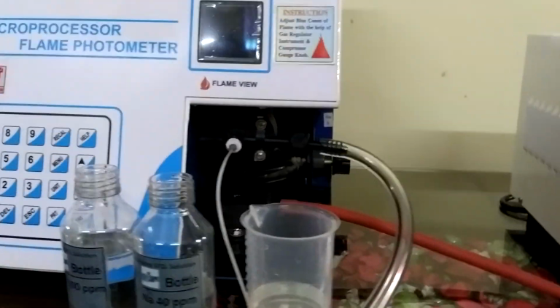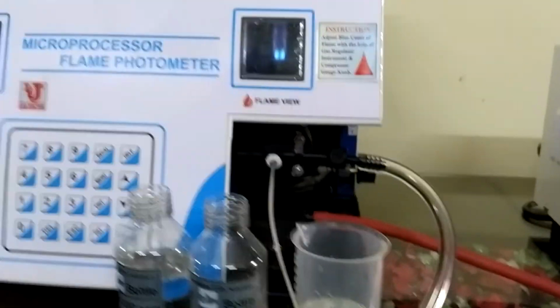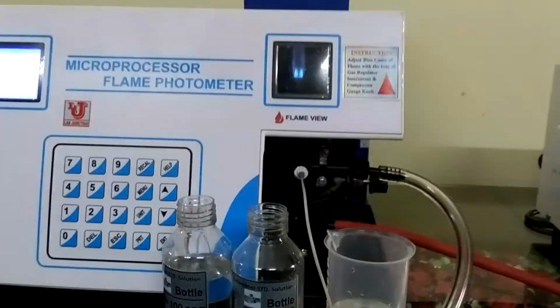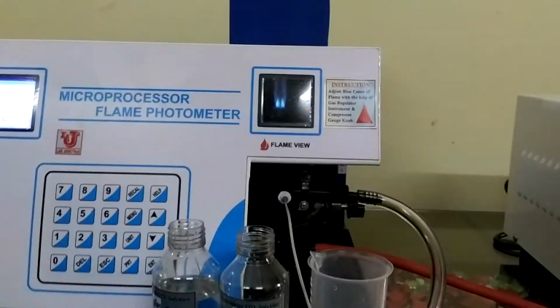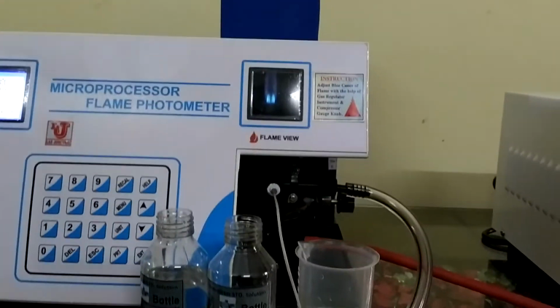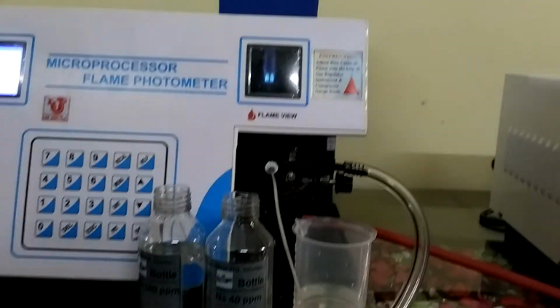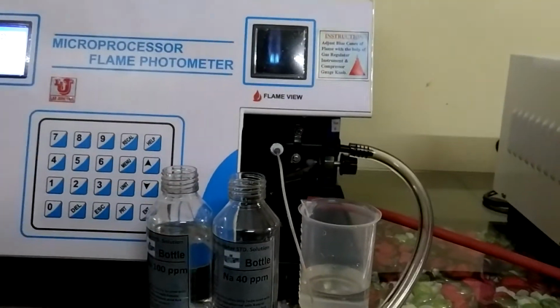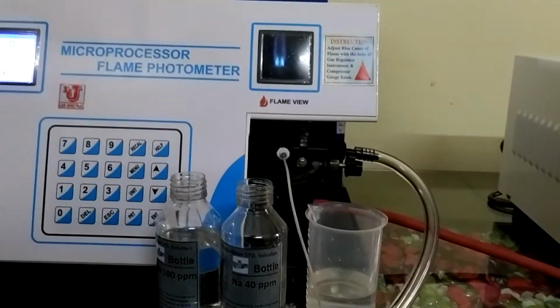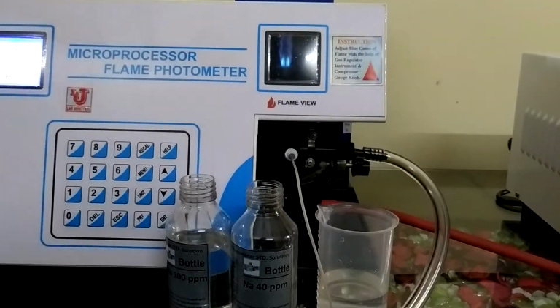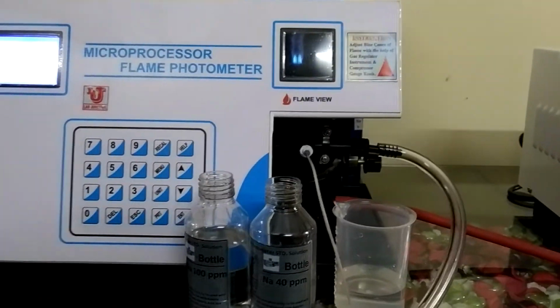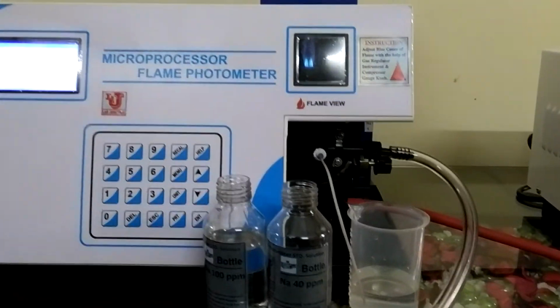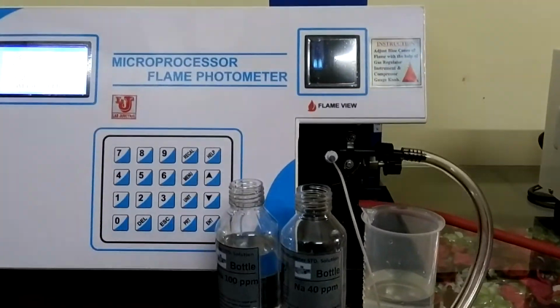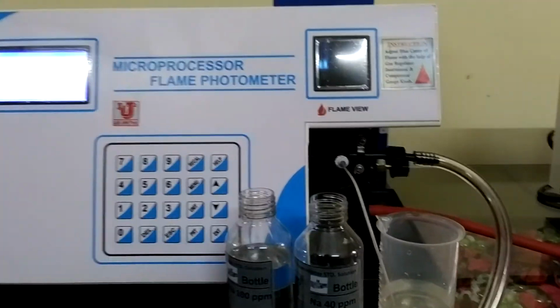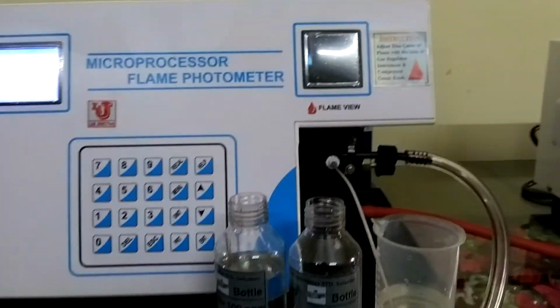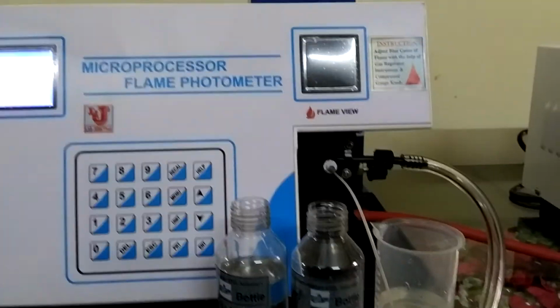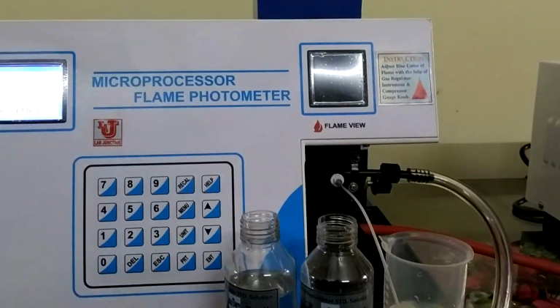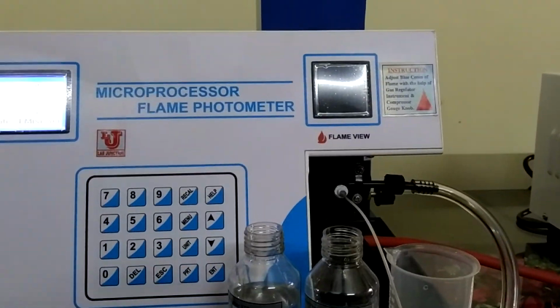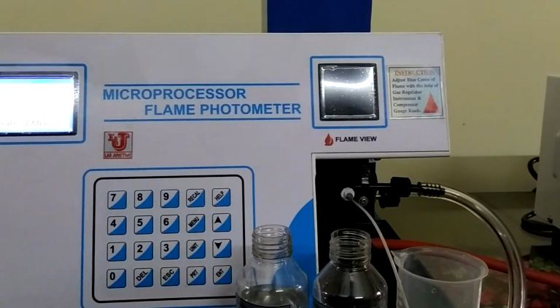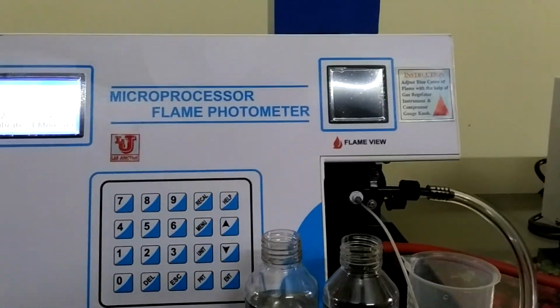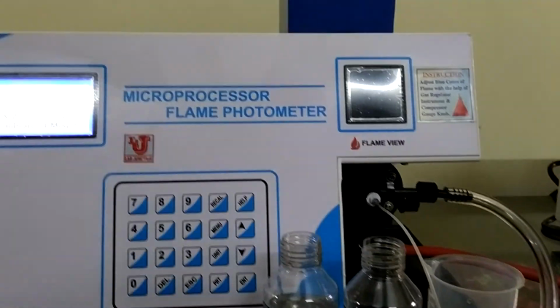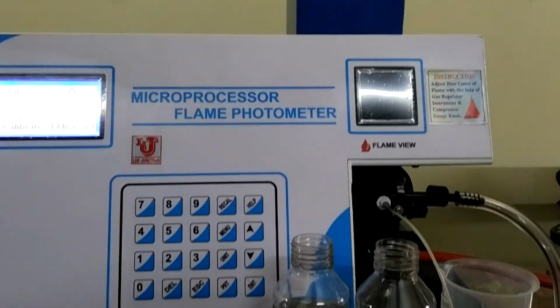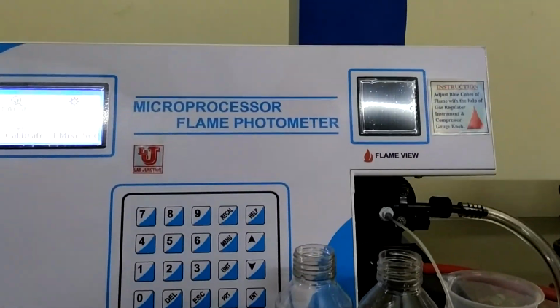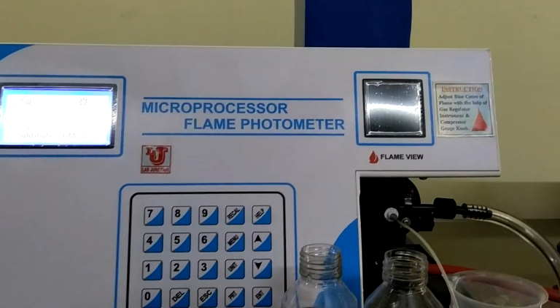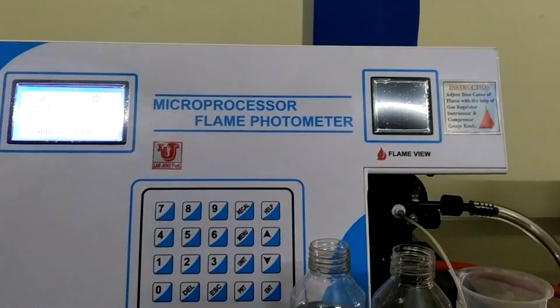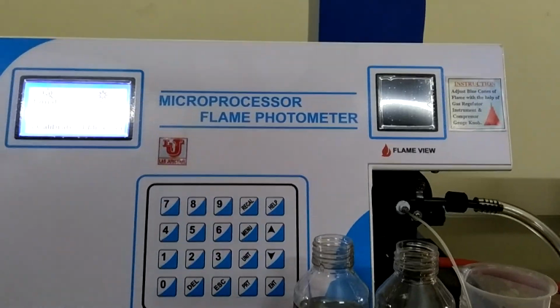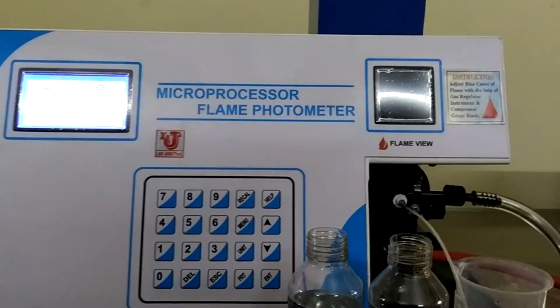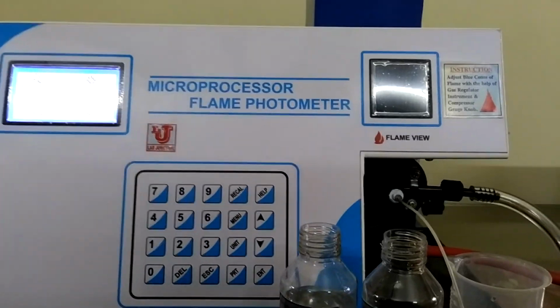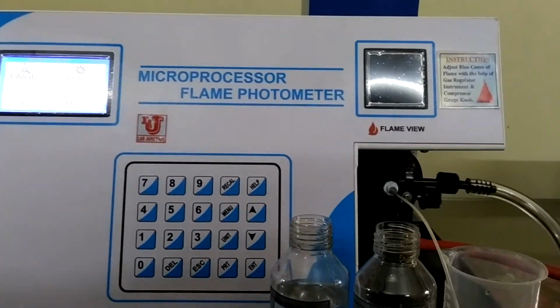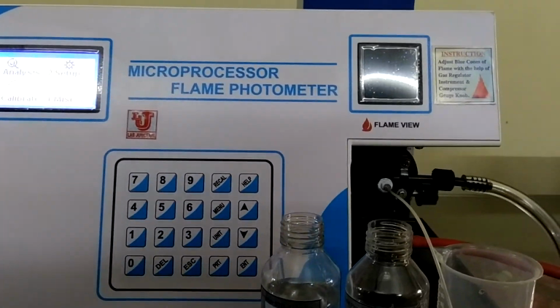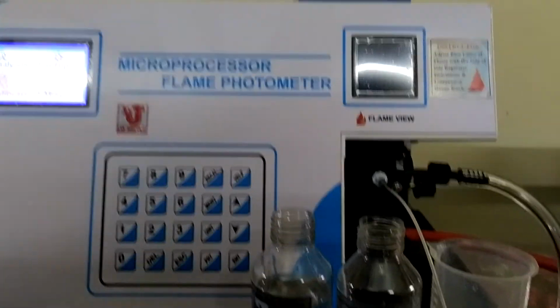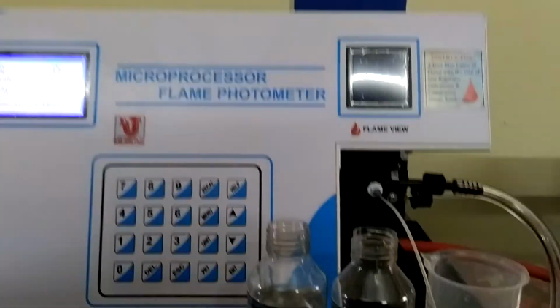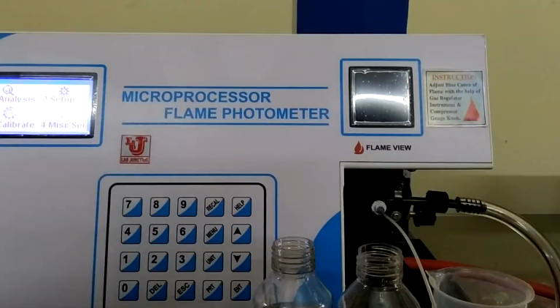This is the final demonstration of the microprocessor flame photometer. Thank you.